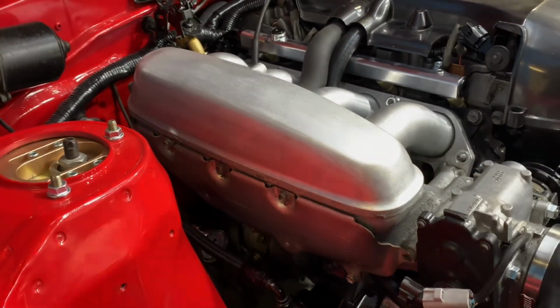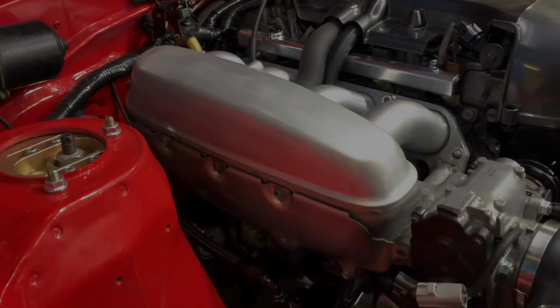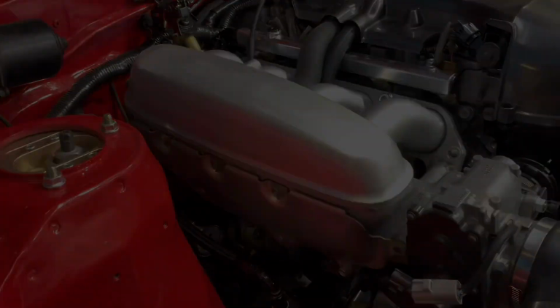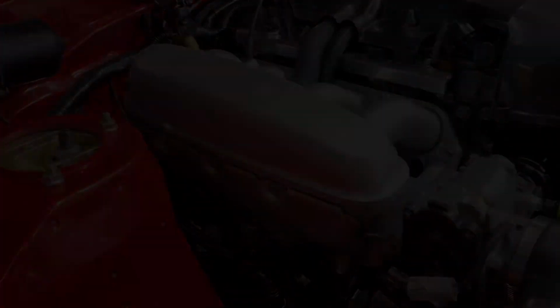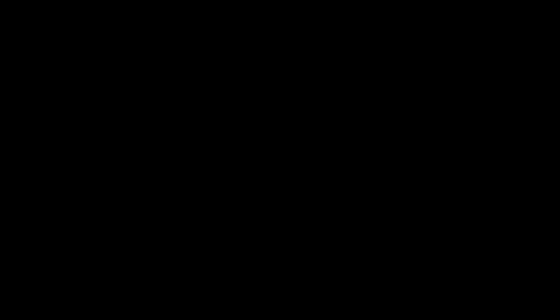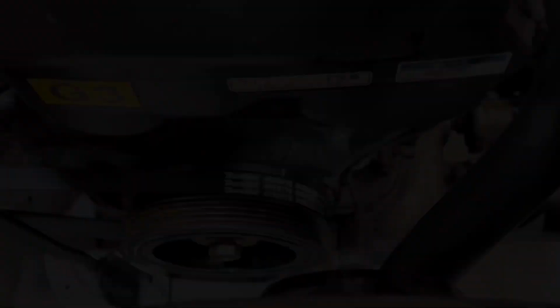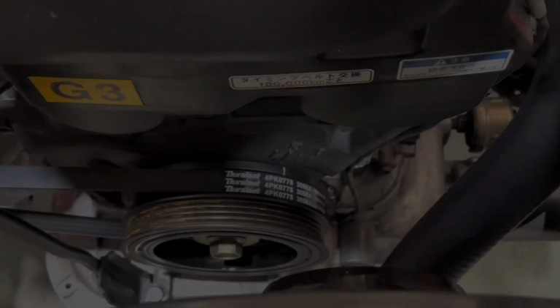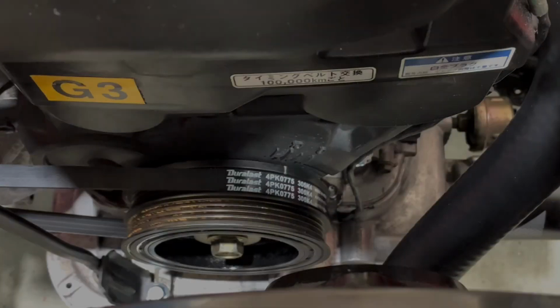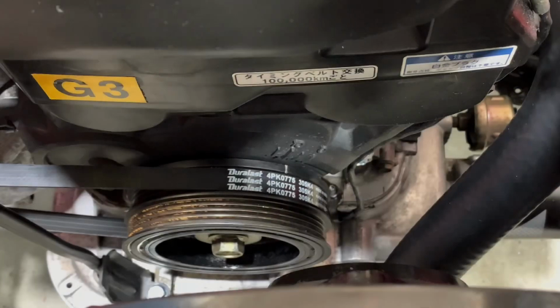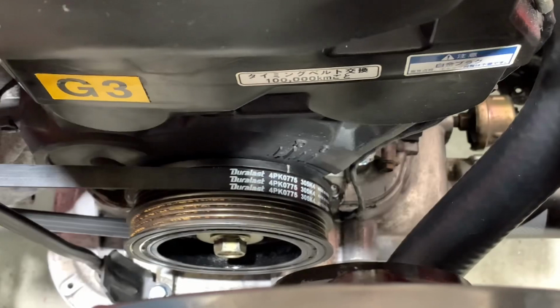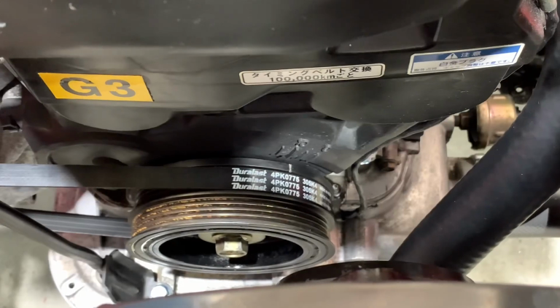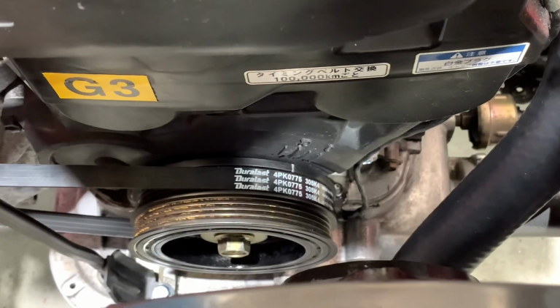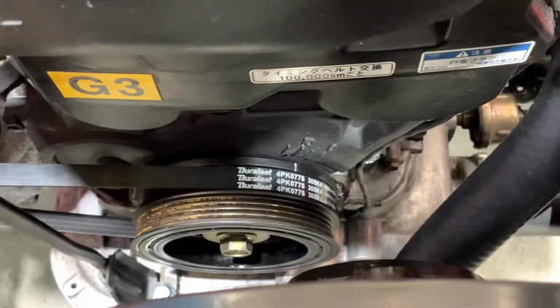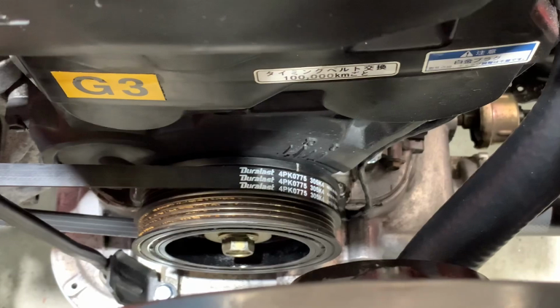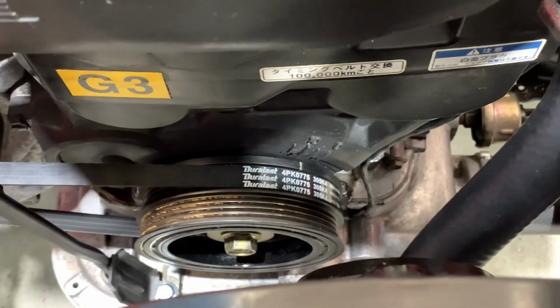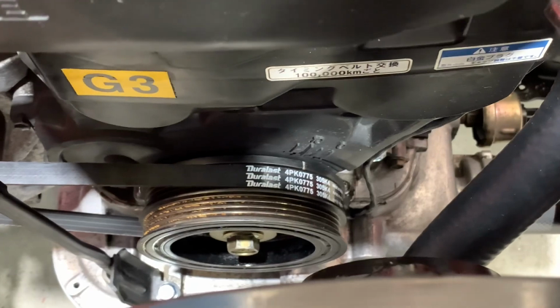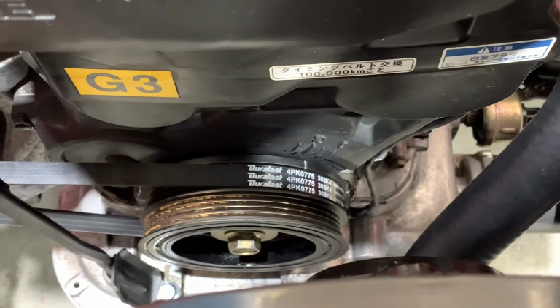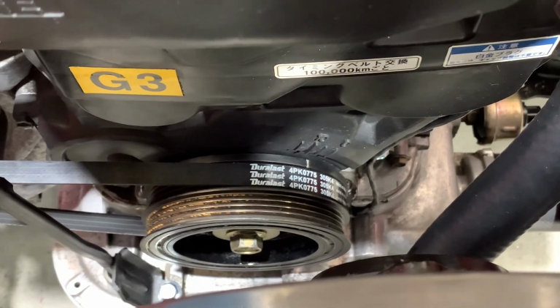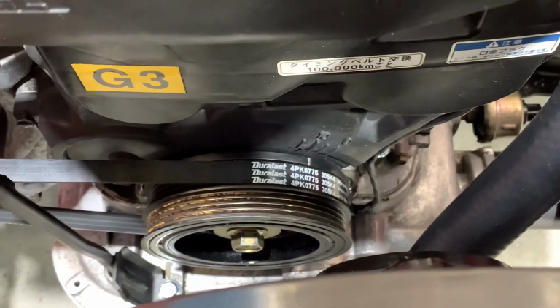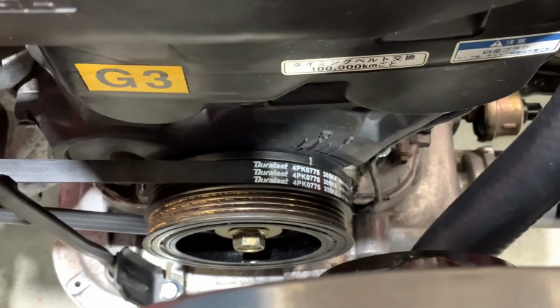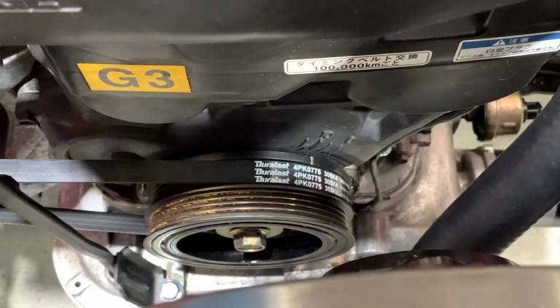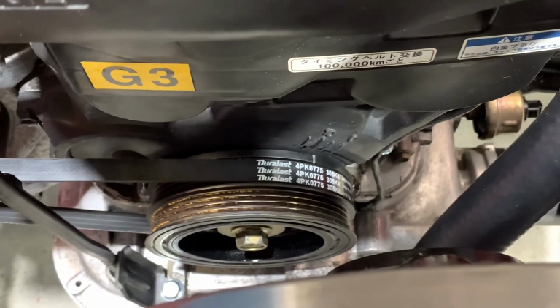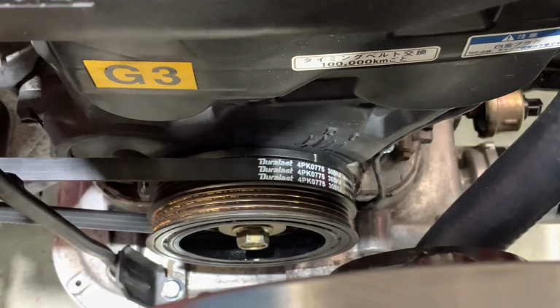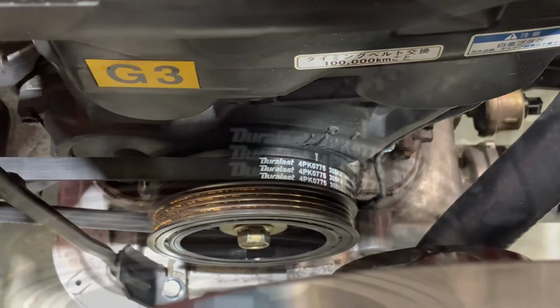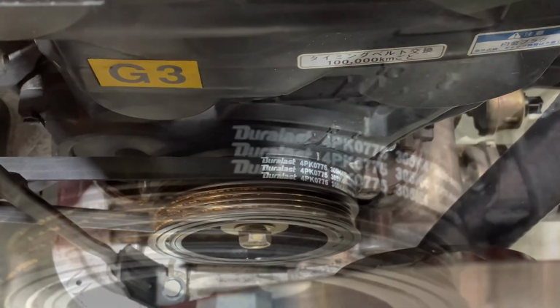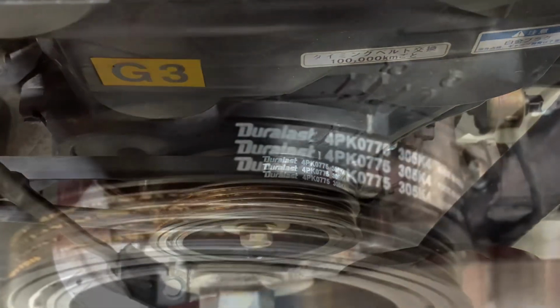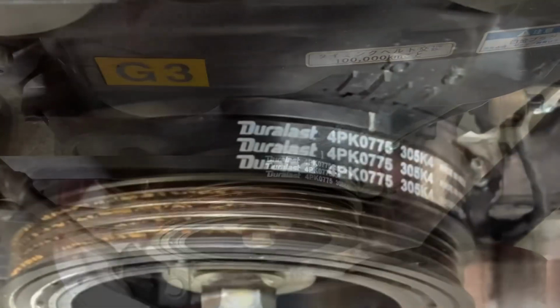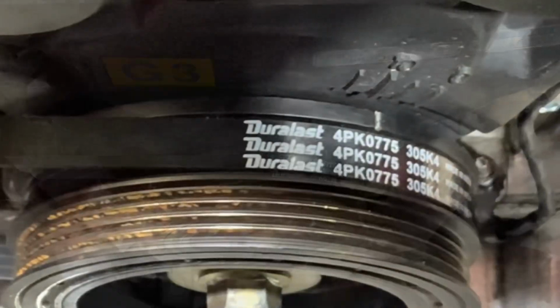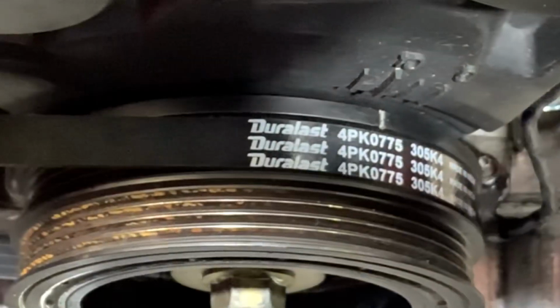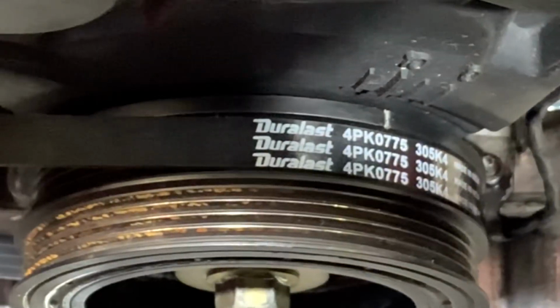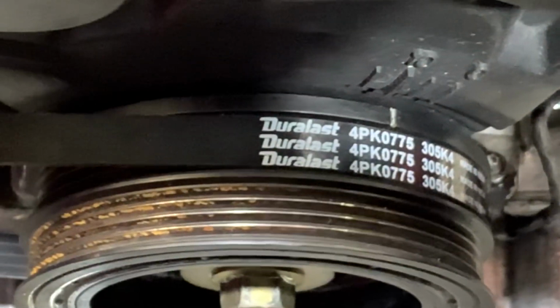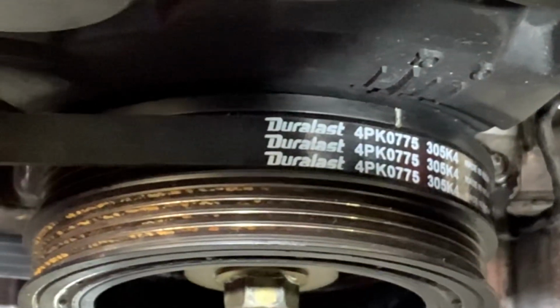Just in case your engine didn't come with it and you're having trouble finding the part number, here's the alternator belt that we used.